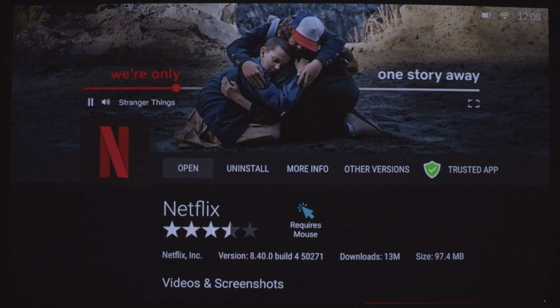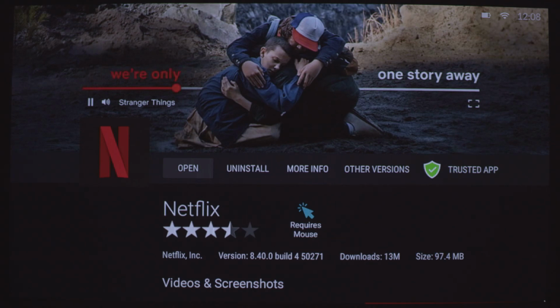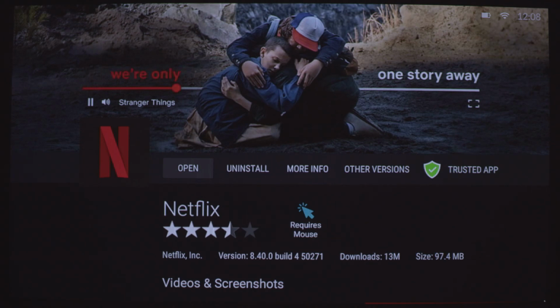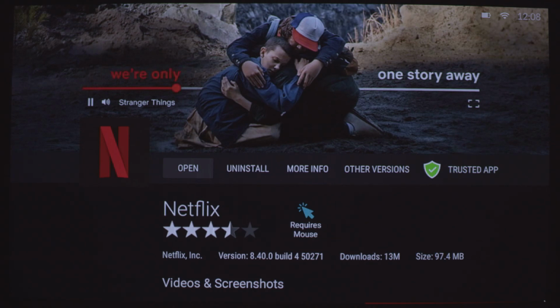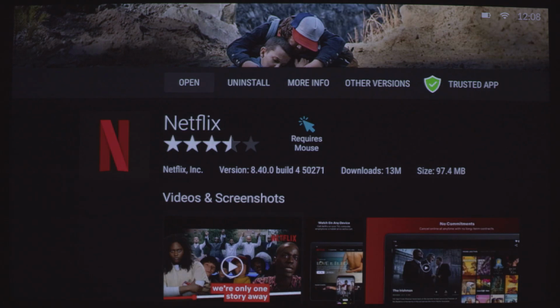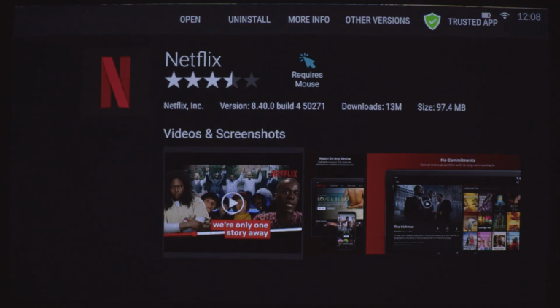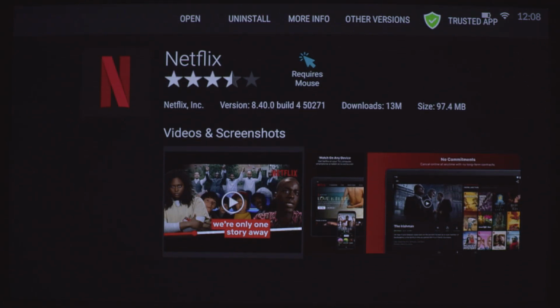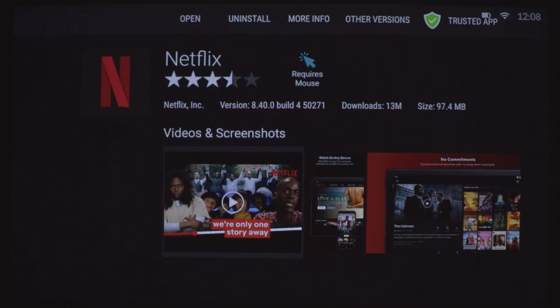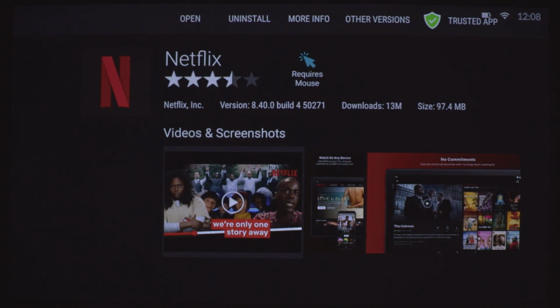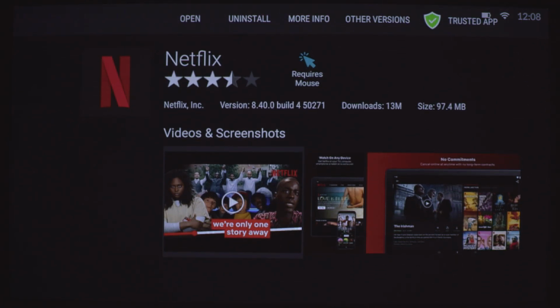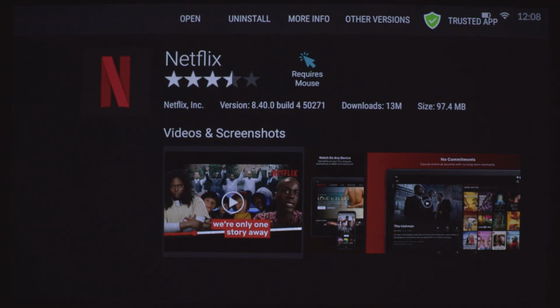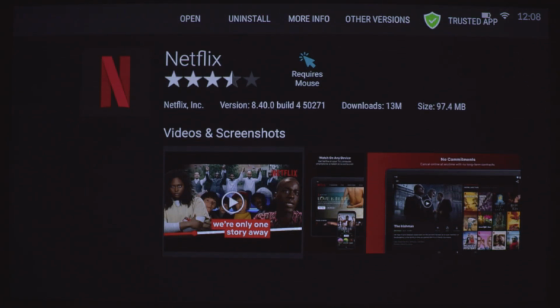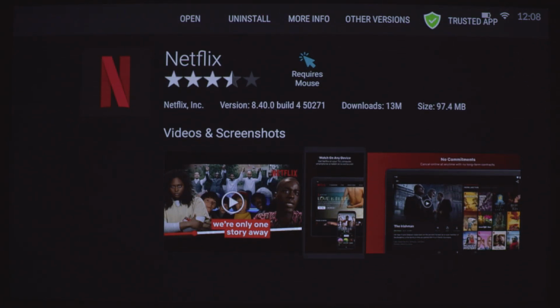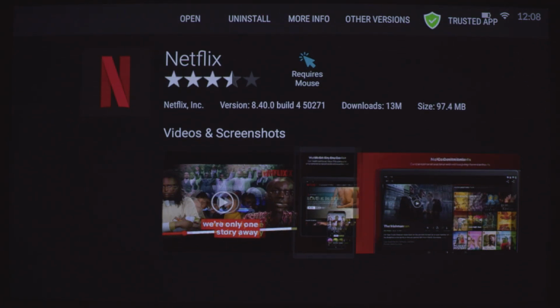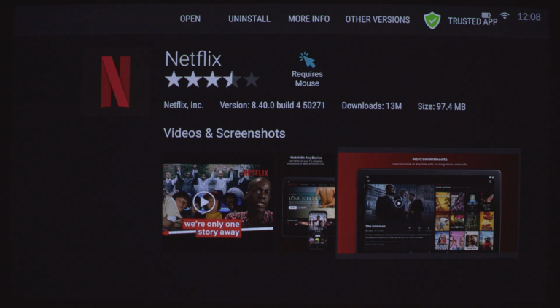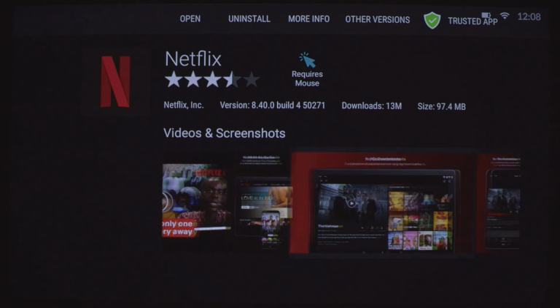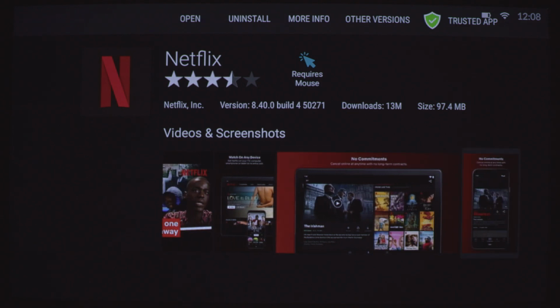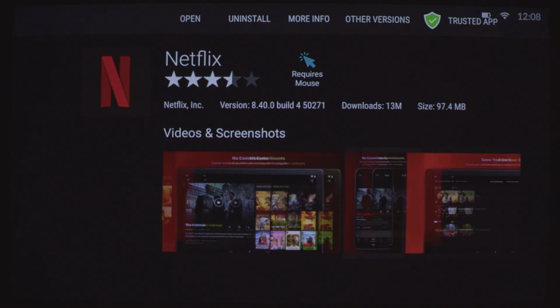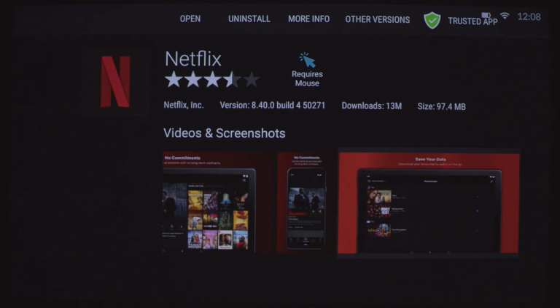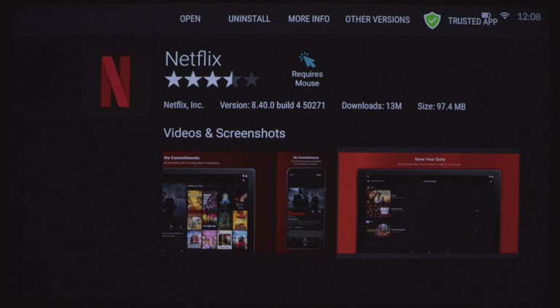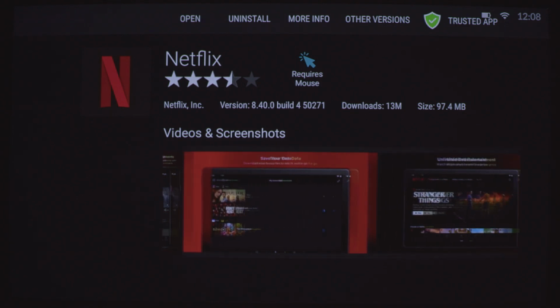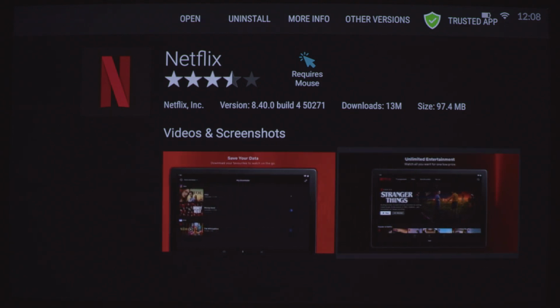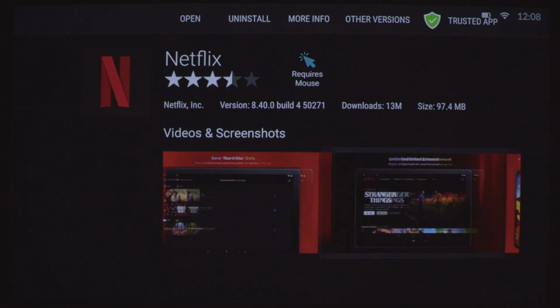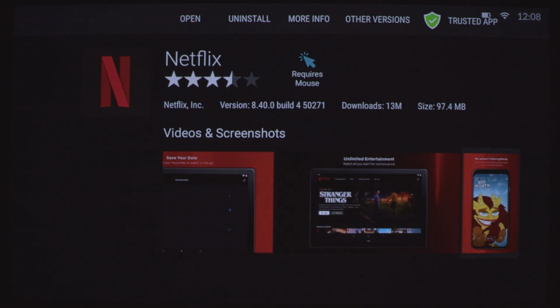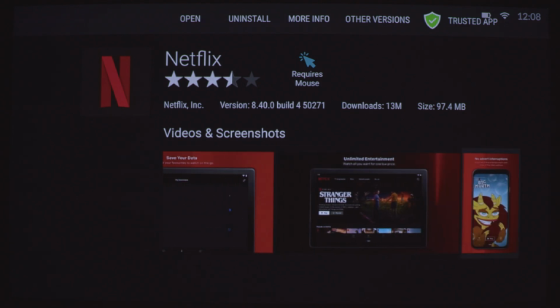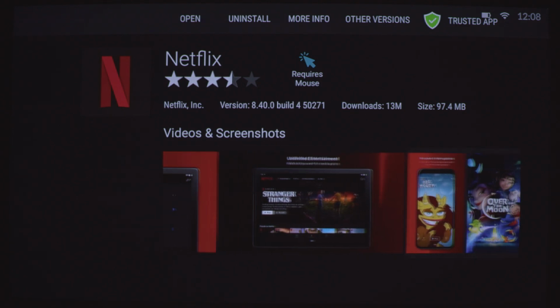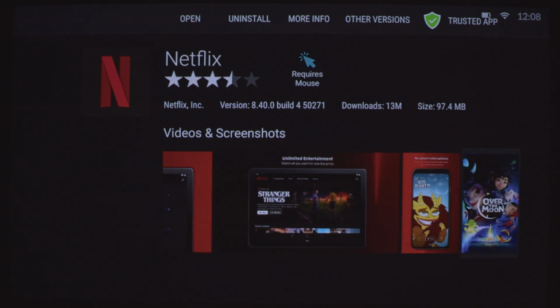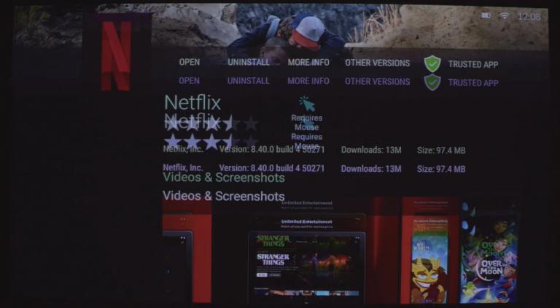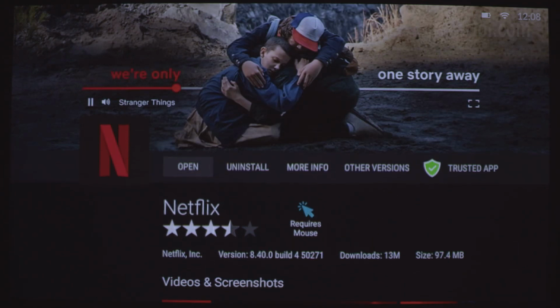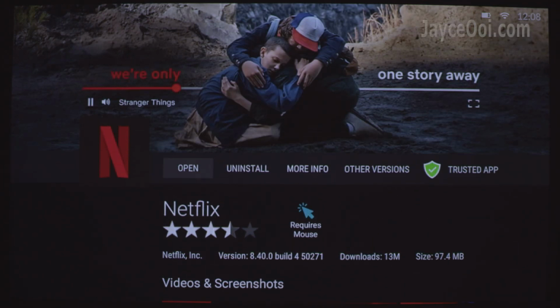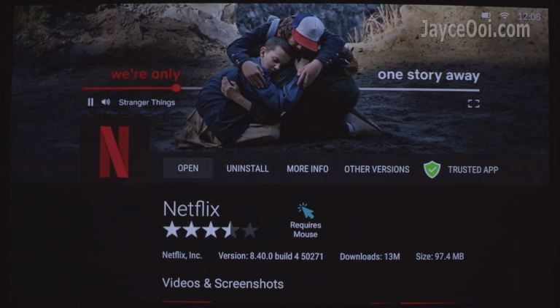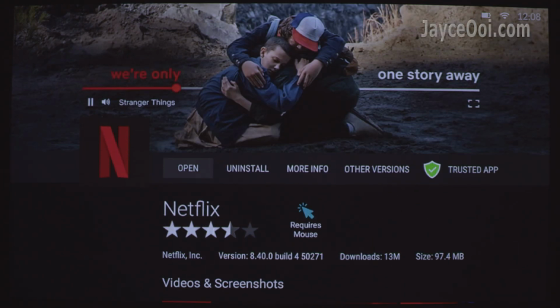Hello everyone, welcome. I am Jayce. Today's topic: how to use remote control on Netflix.